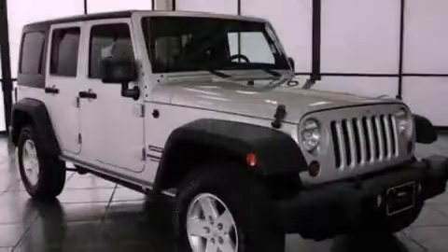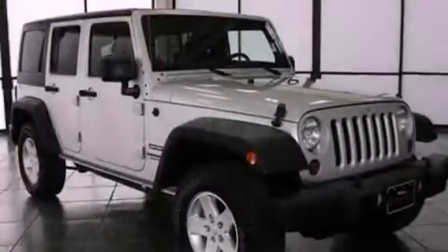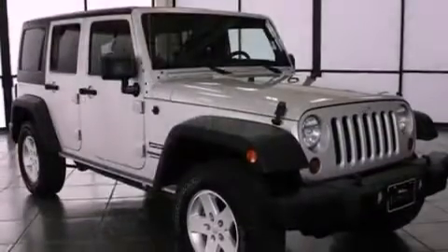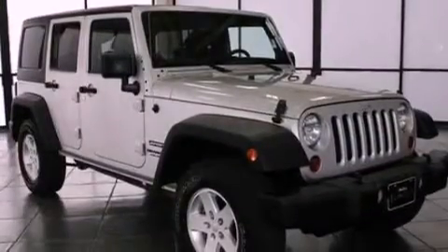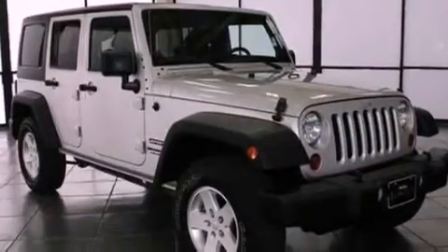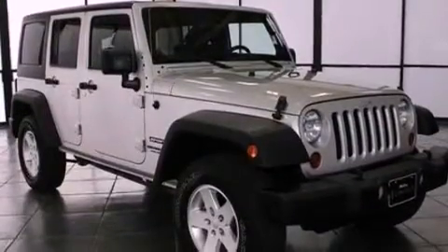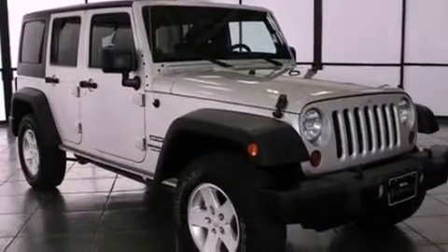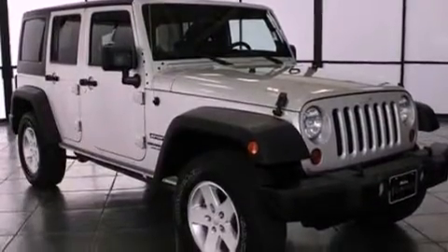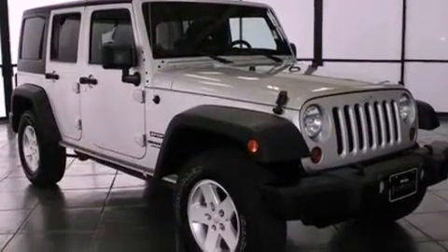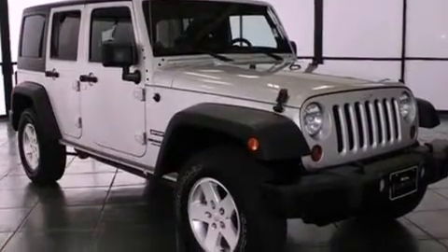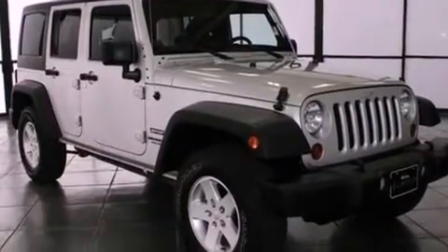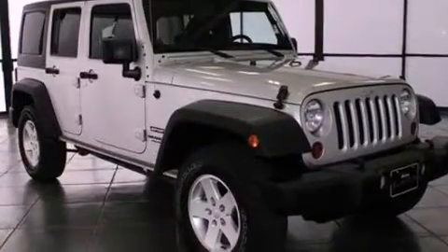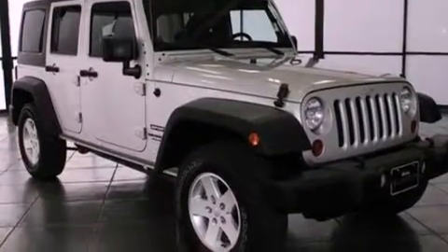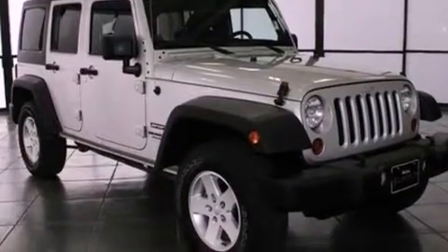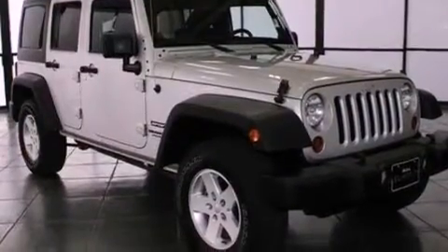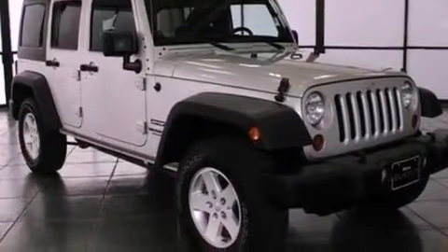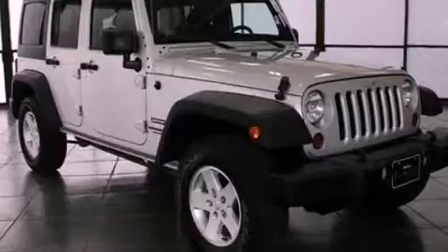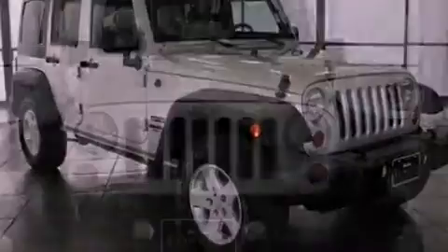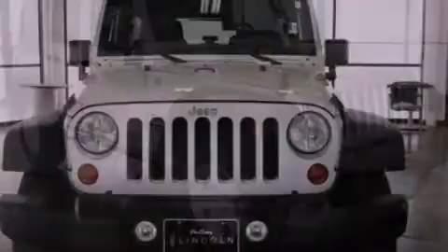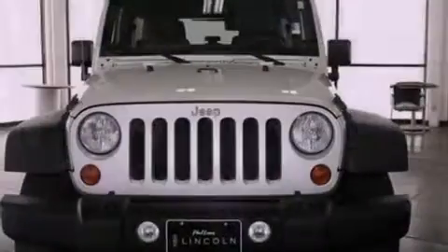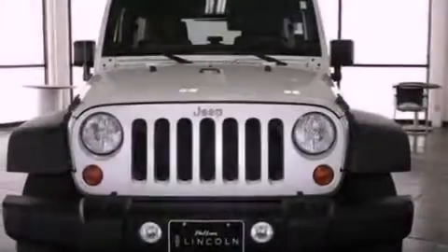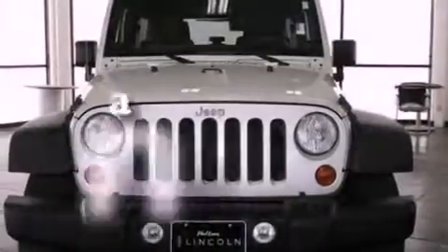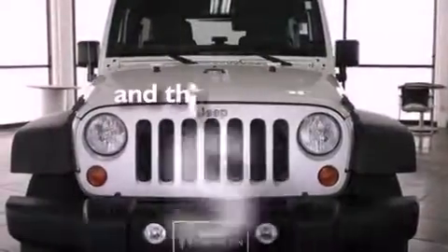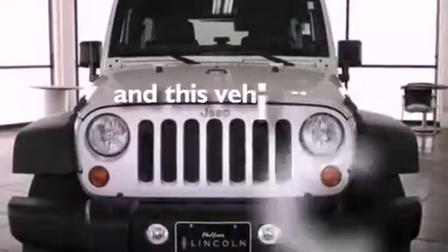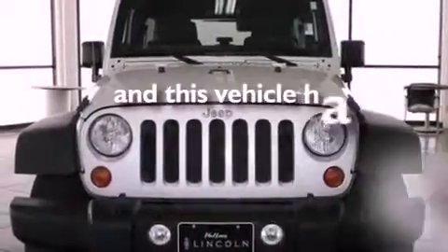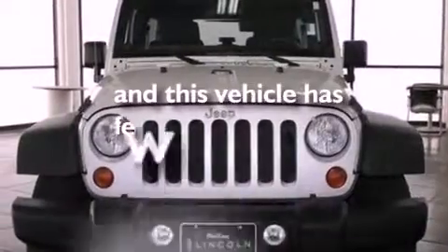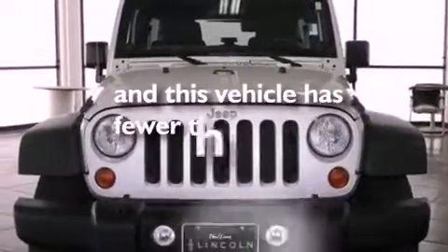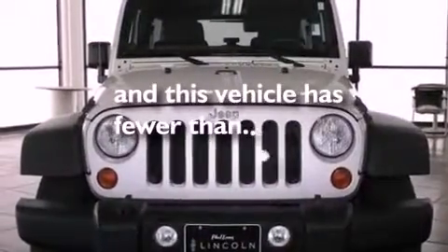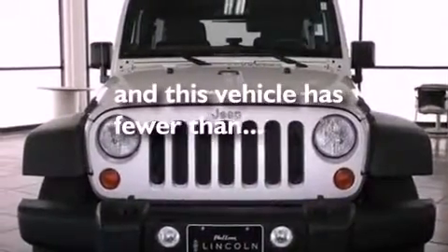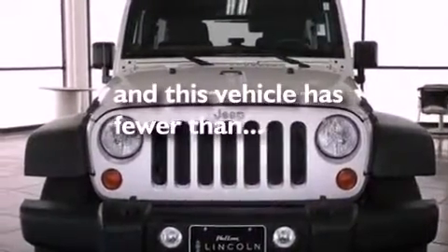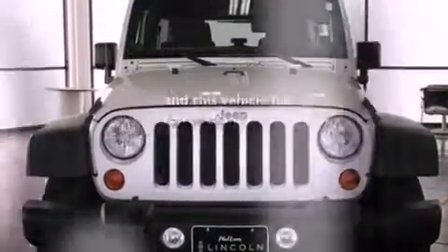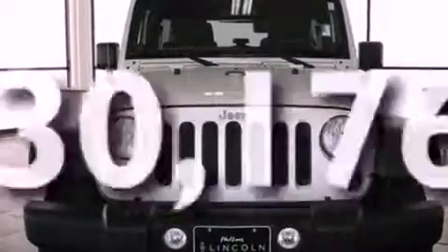Additional features include front fog lights, an anti-lock braking system, air conditioning, and this vehicle has less than 31,000 miles.